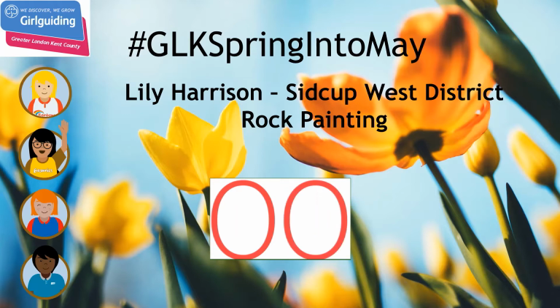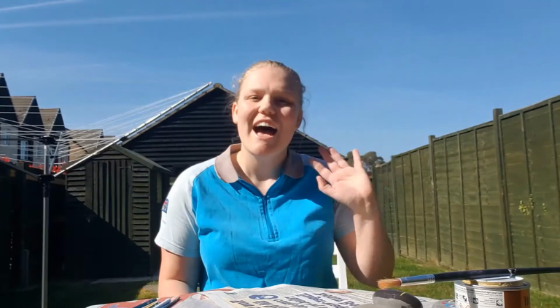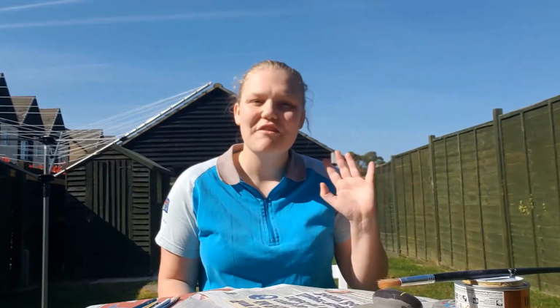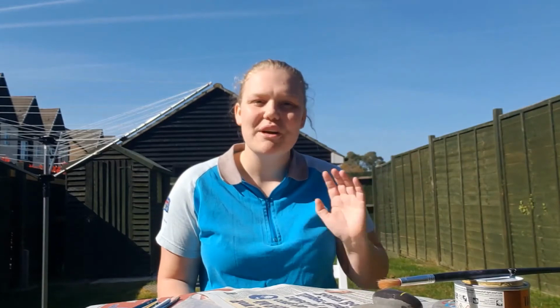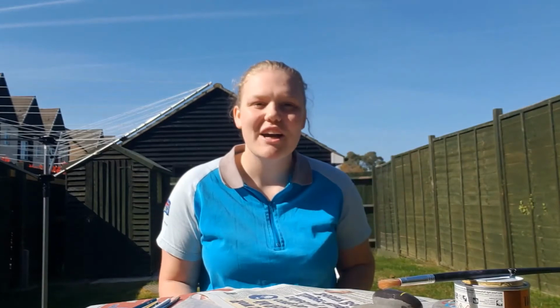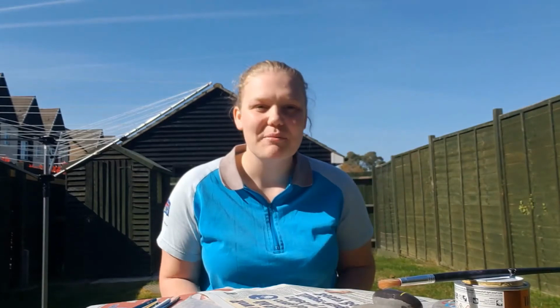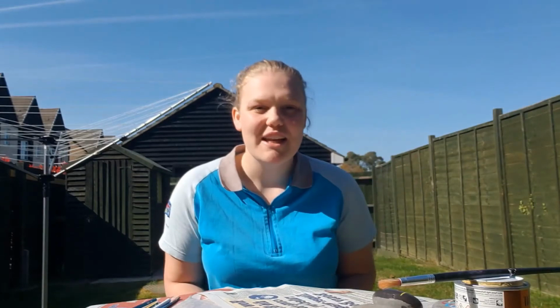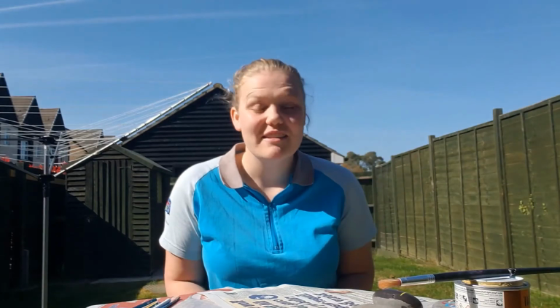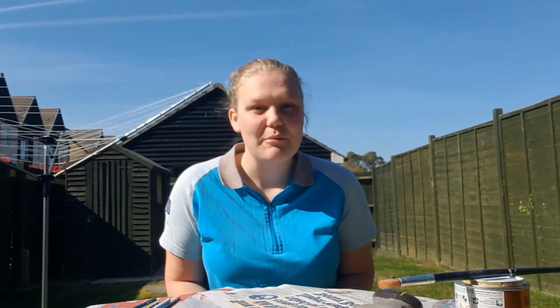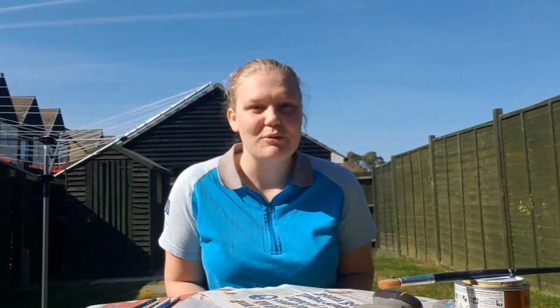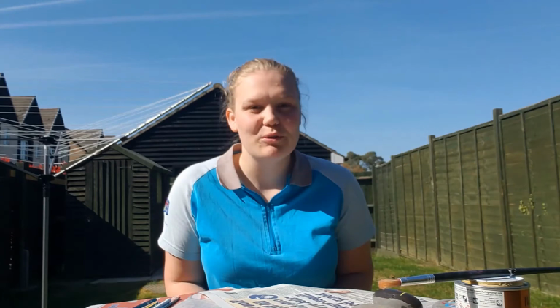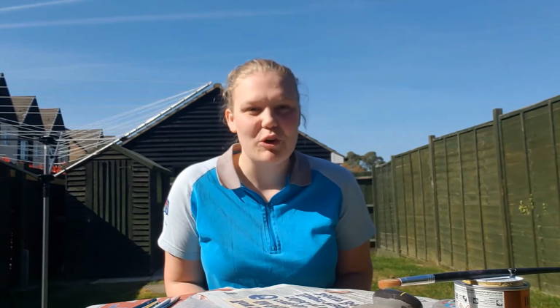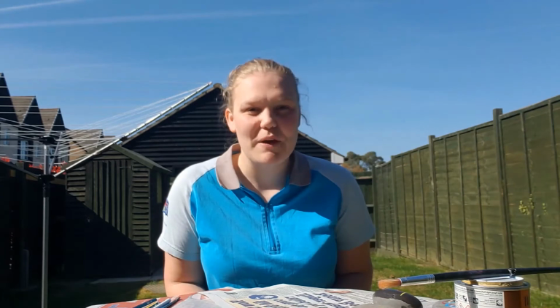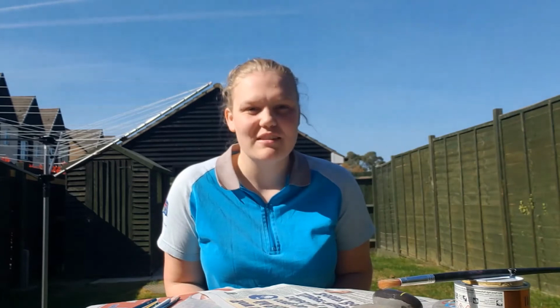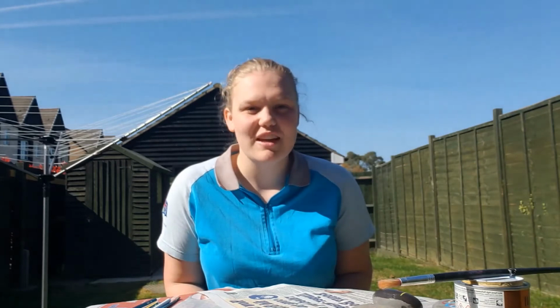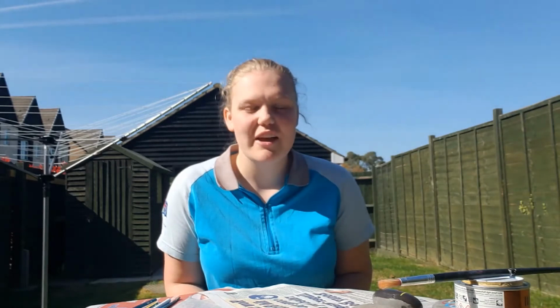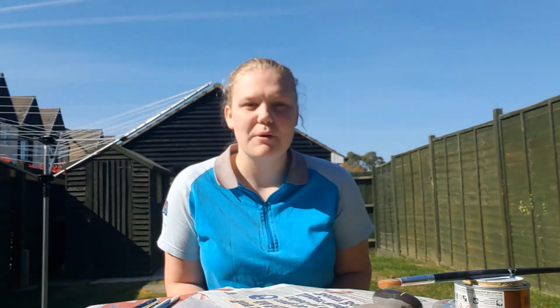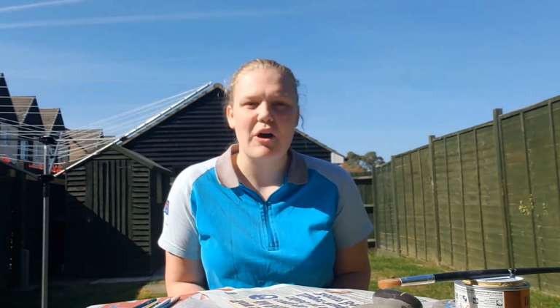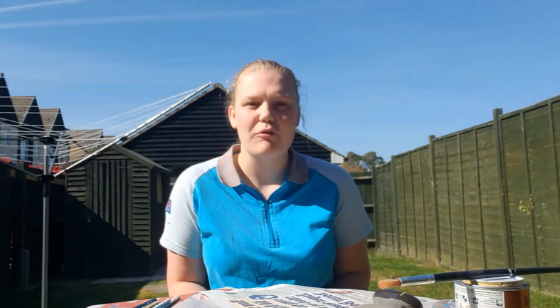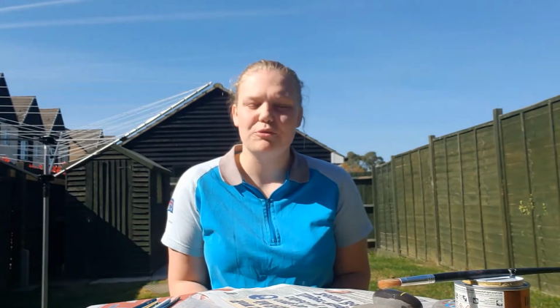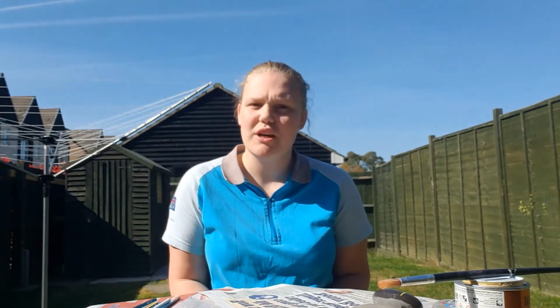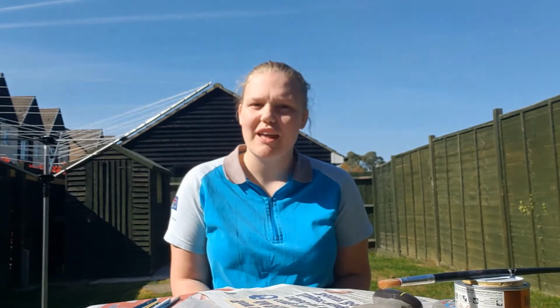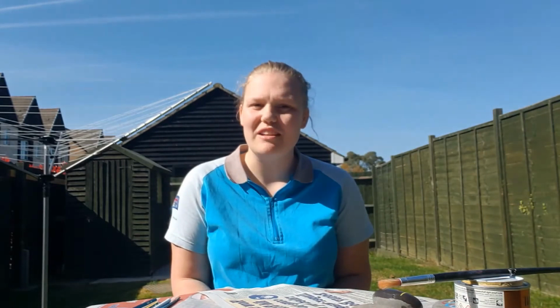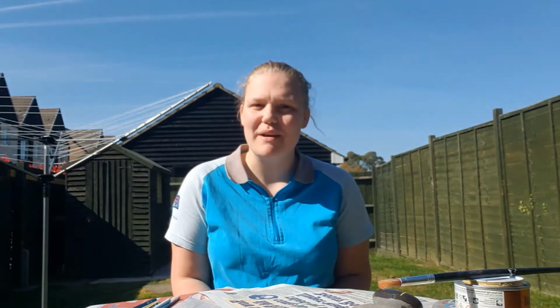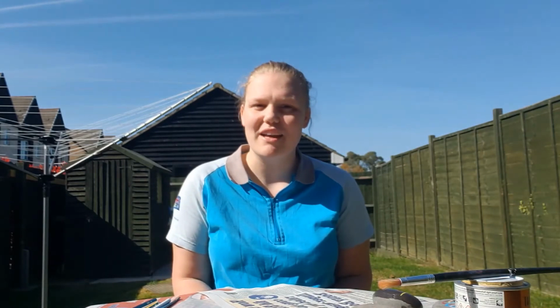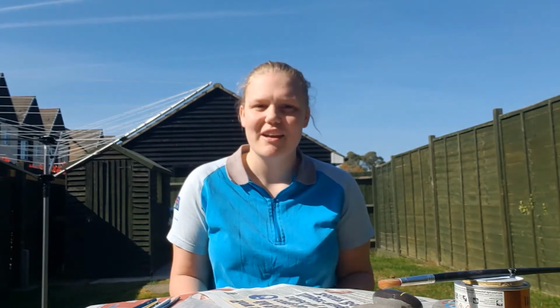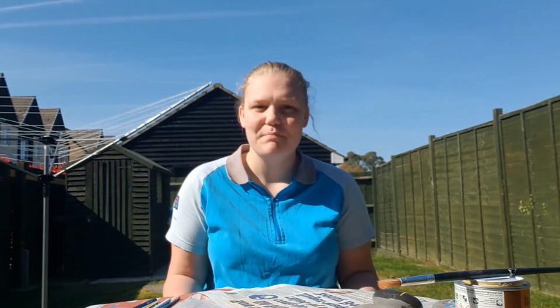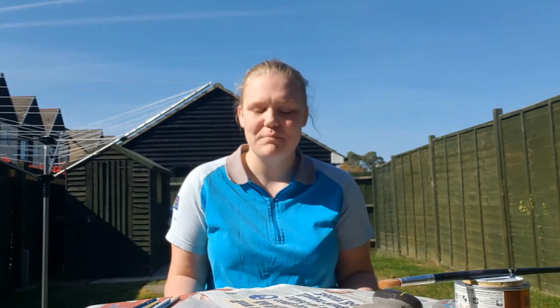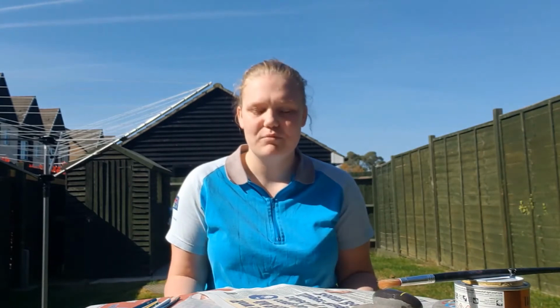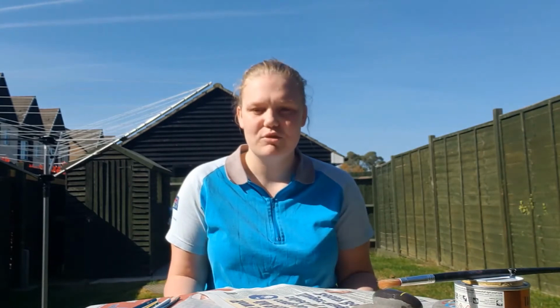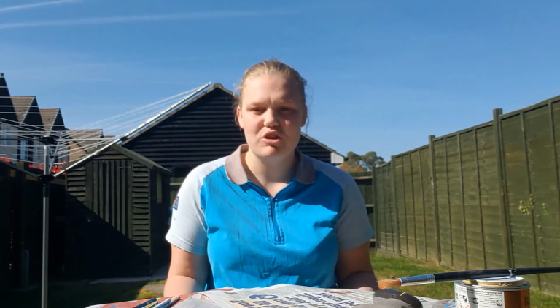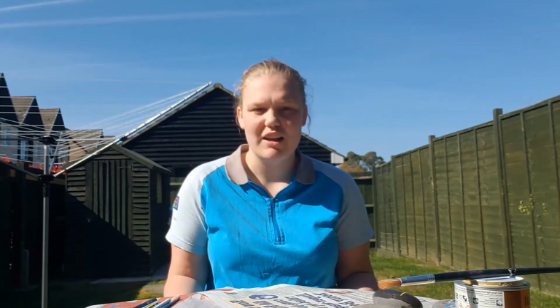Hi everyone, I'm Lily and today we're doing some rock painting as part of the Spring into May challenge.